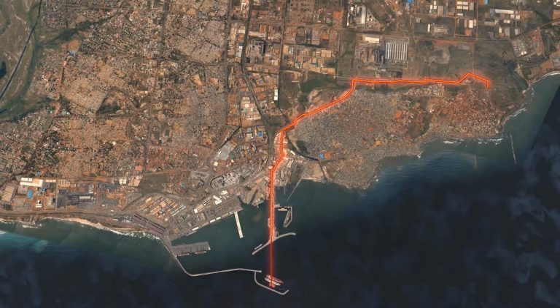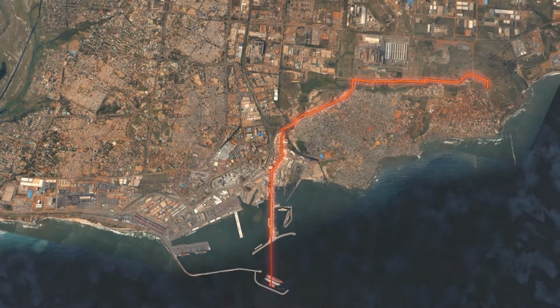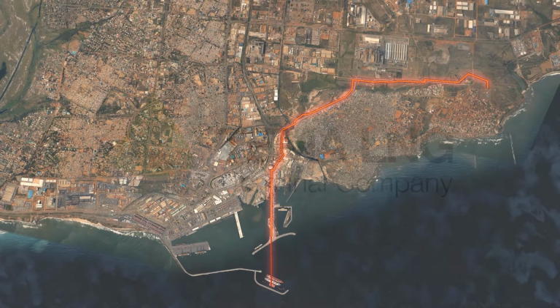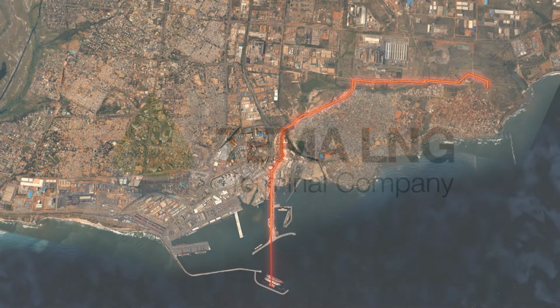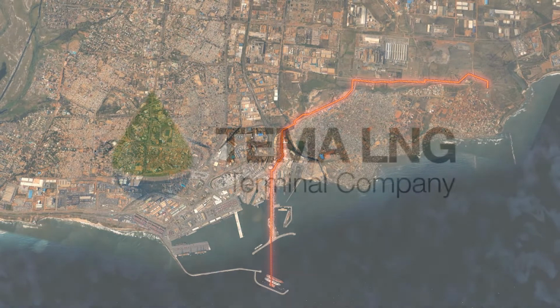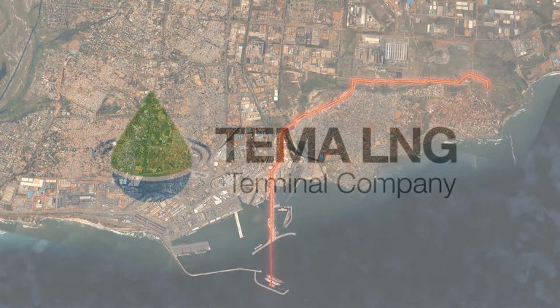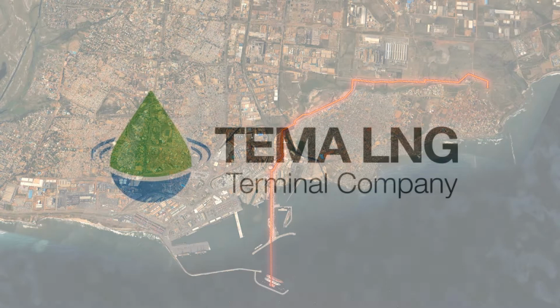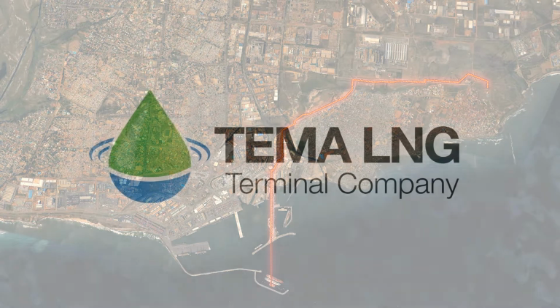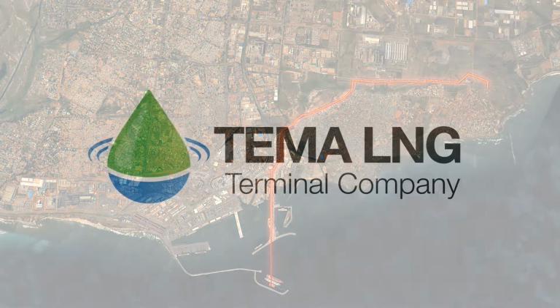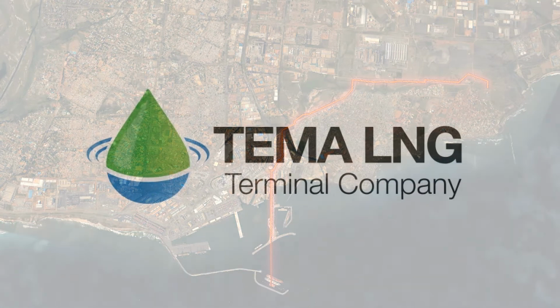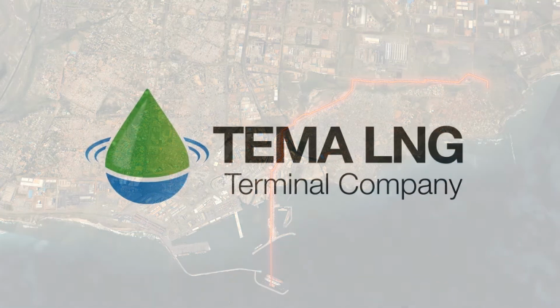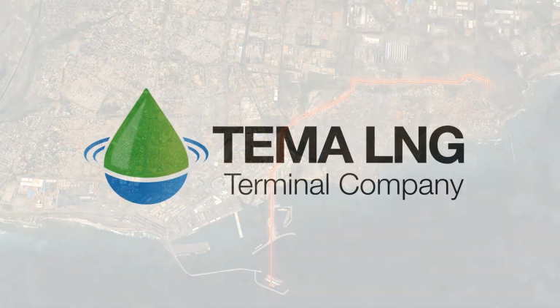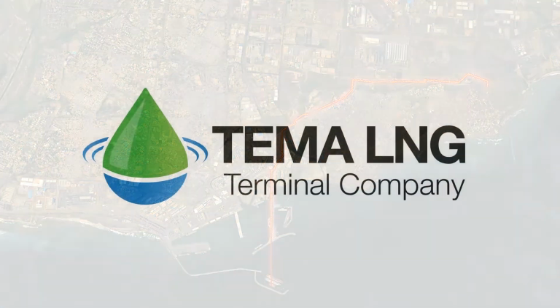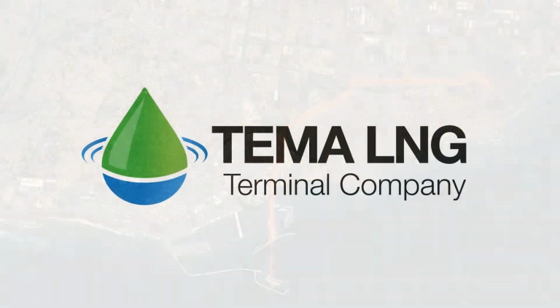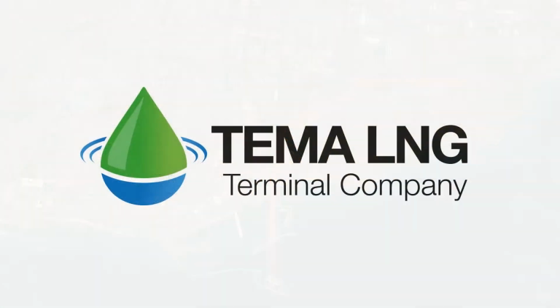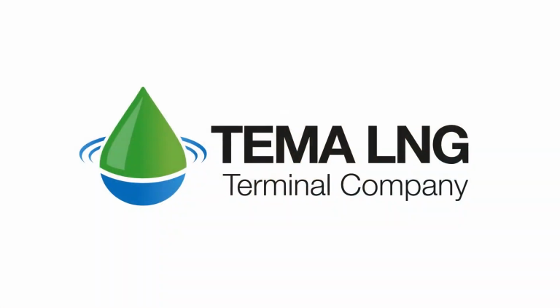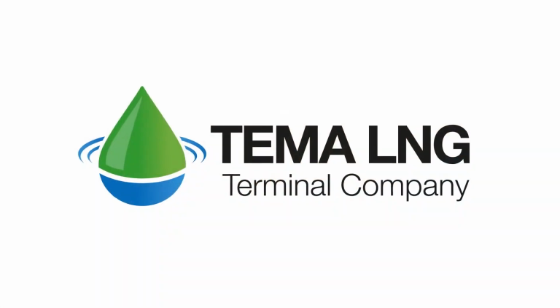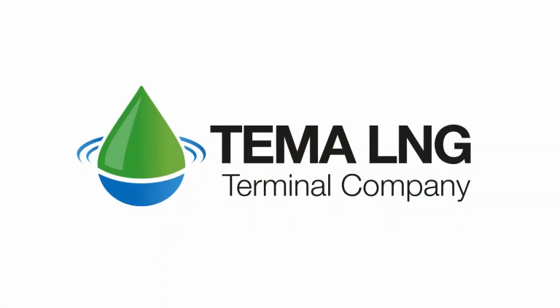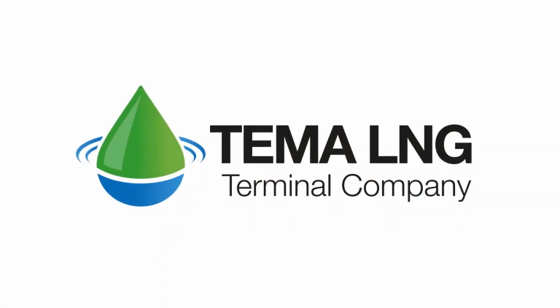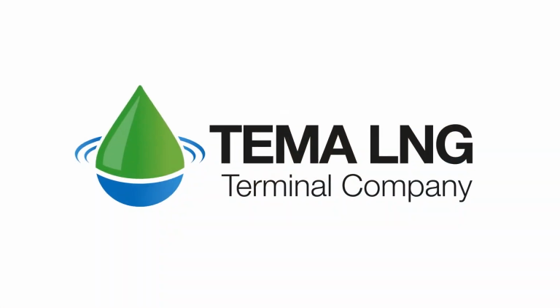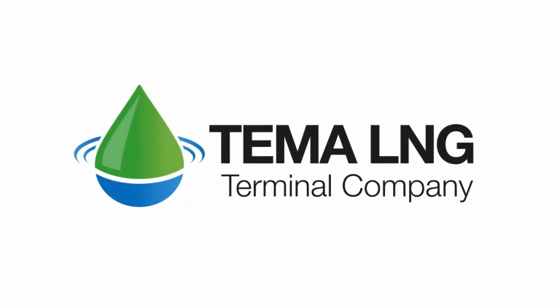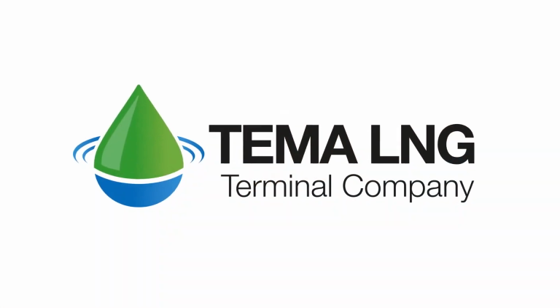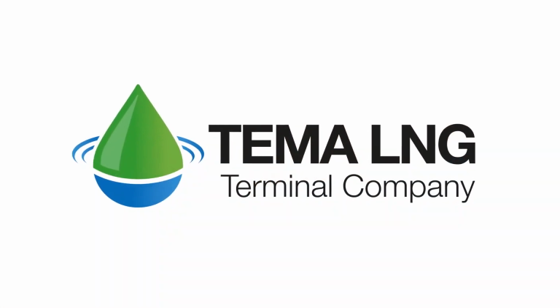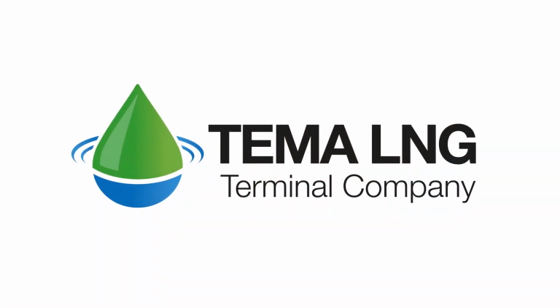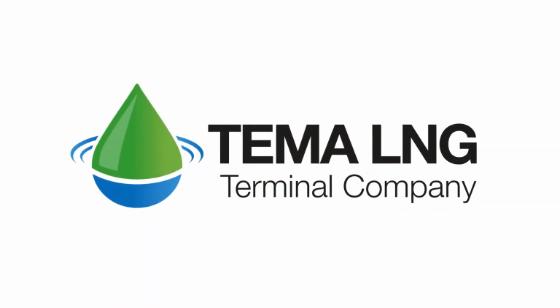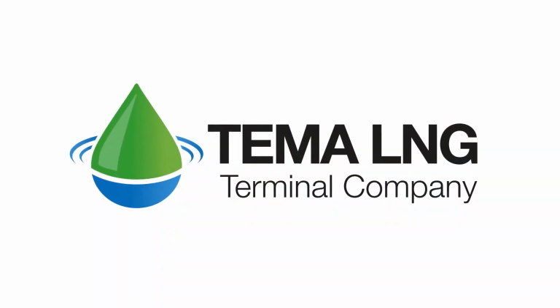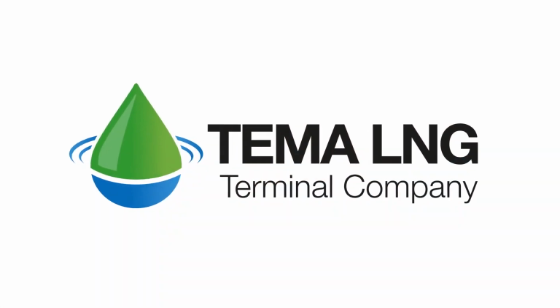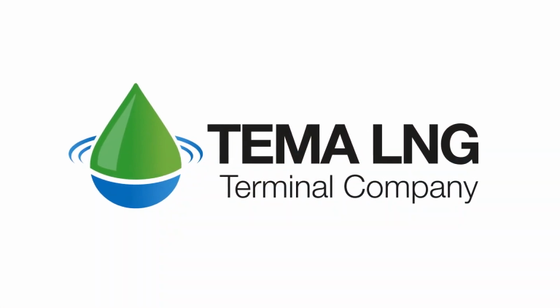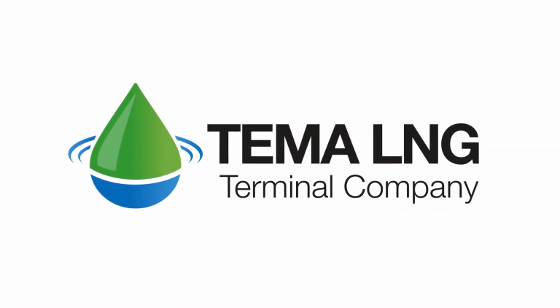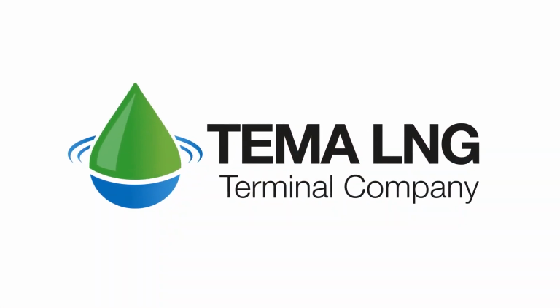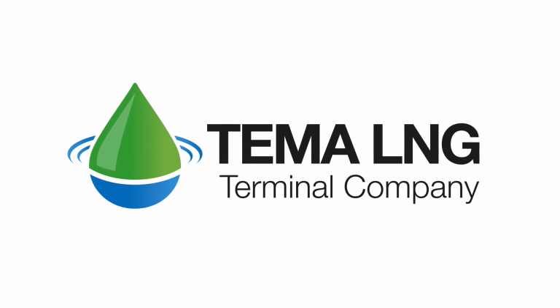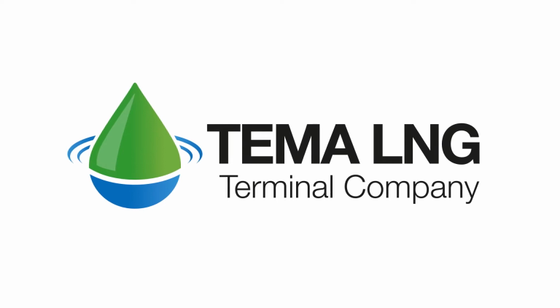The Tema LNG Terminal Company — the next step in Ghana's energy journey.